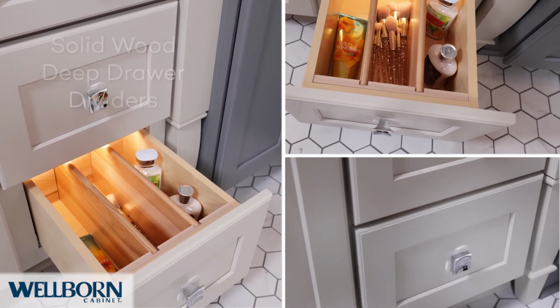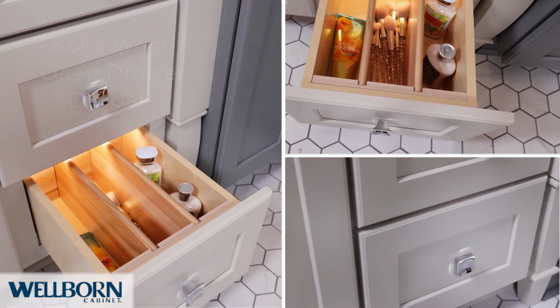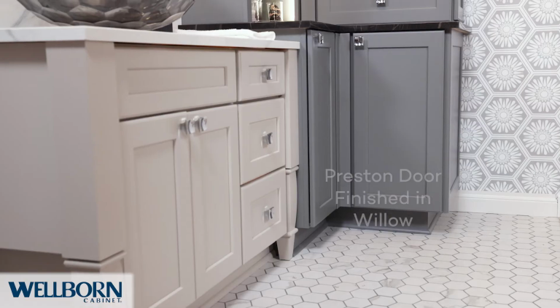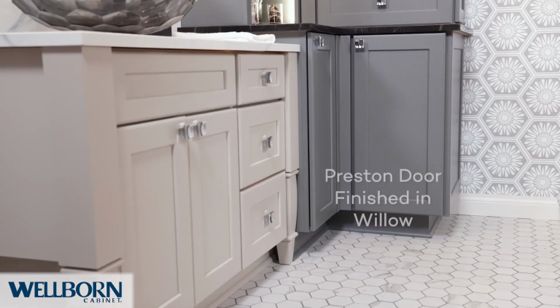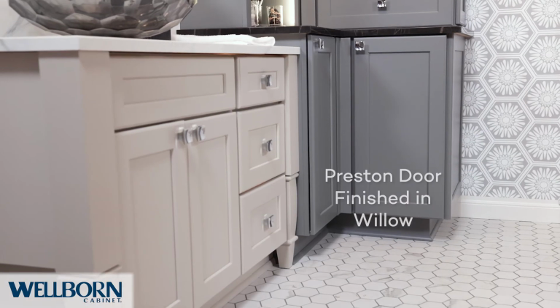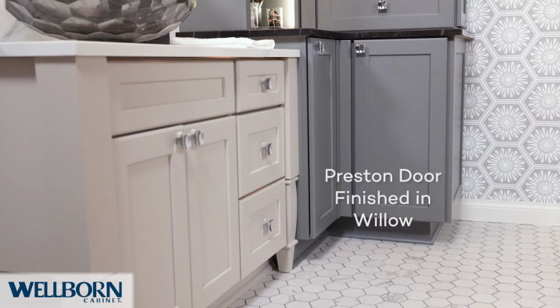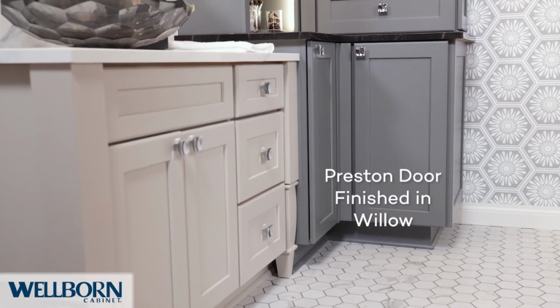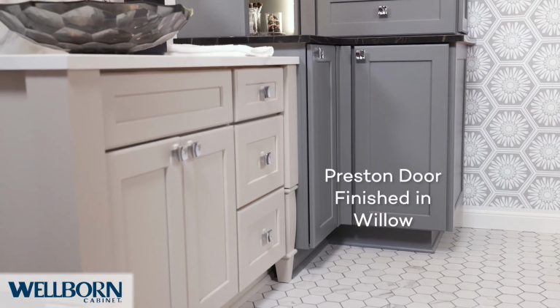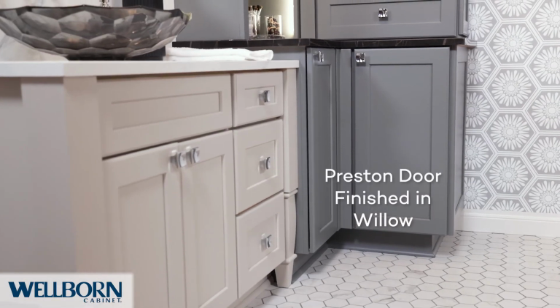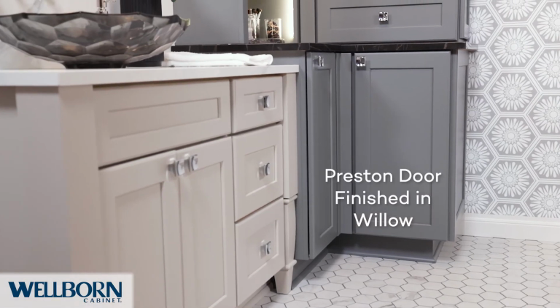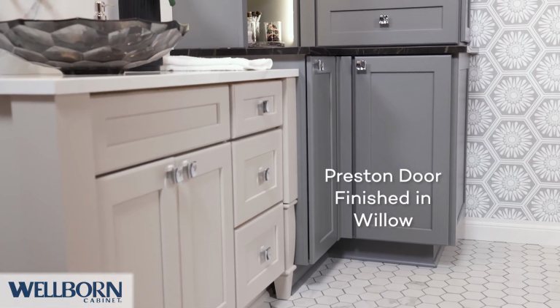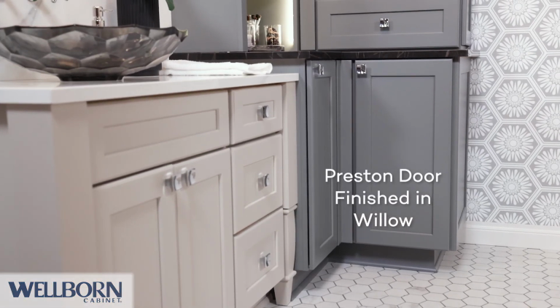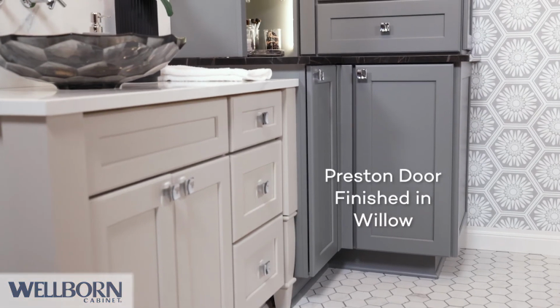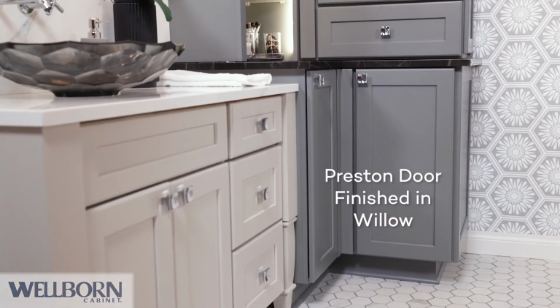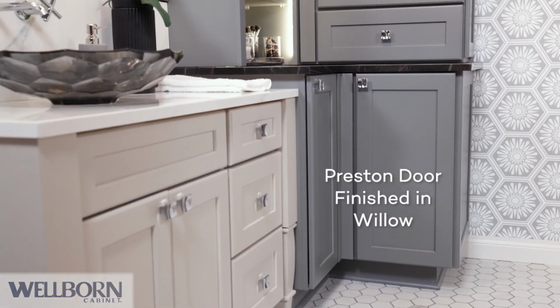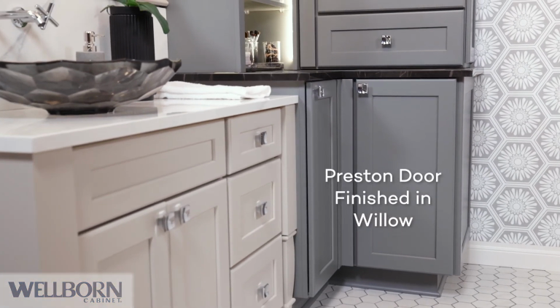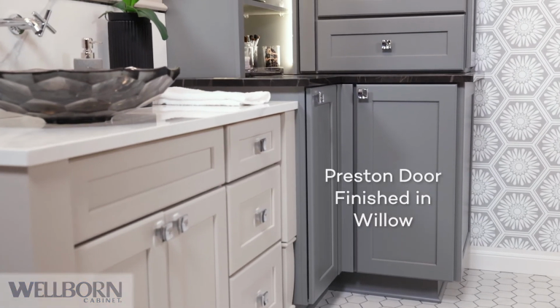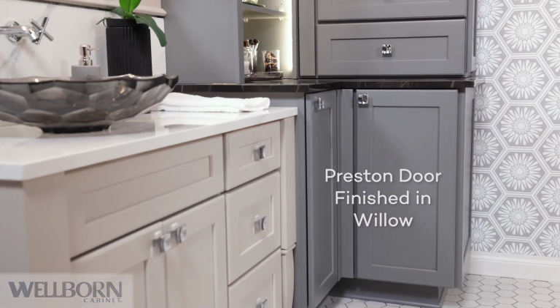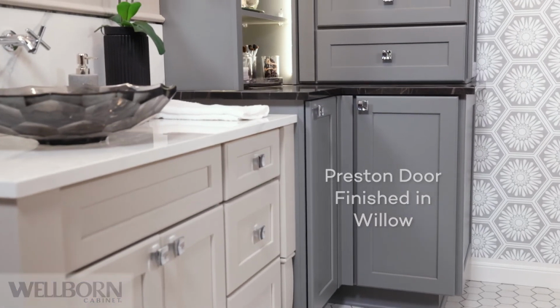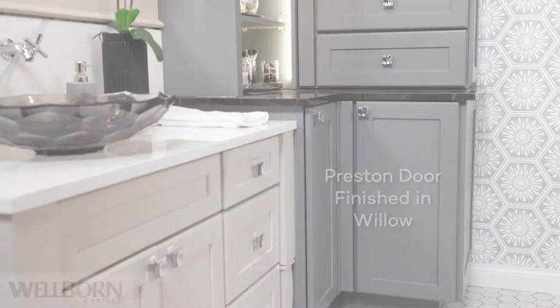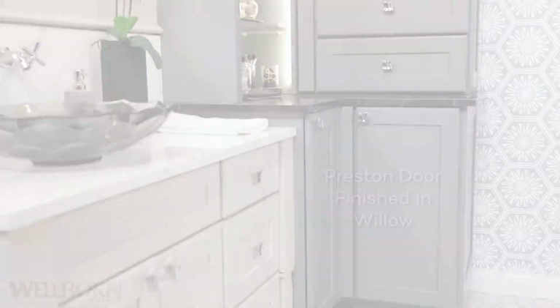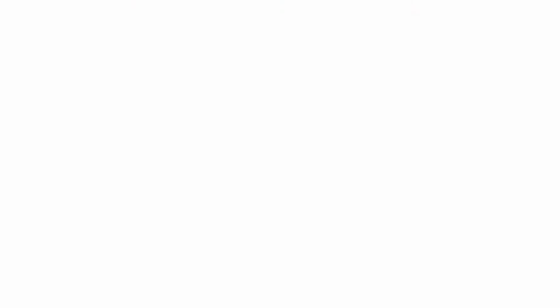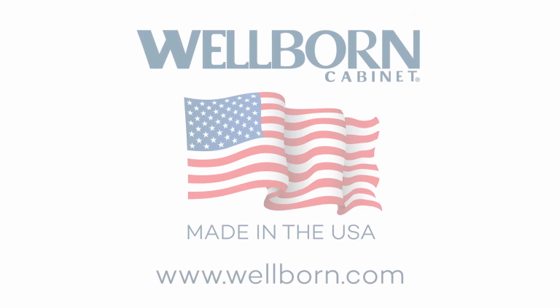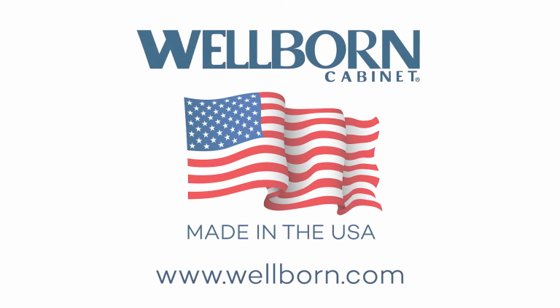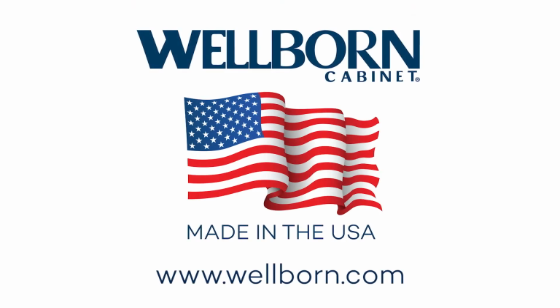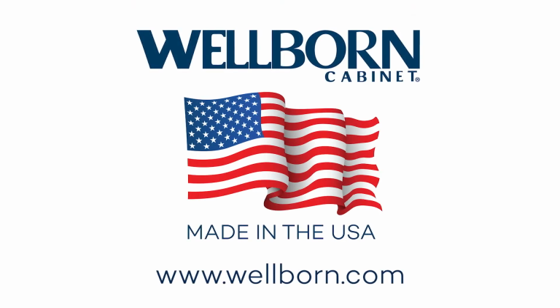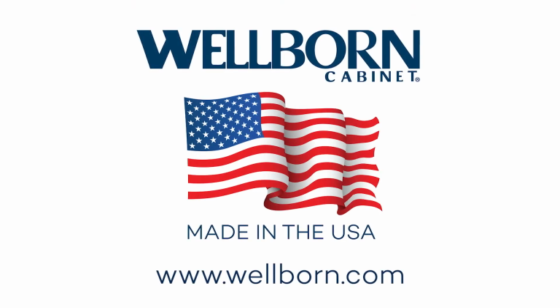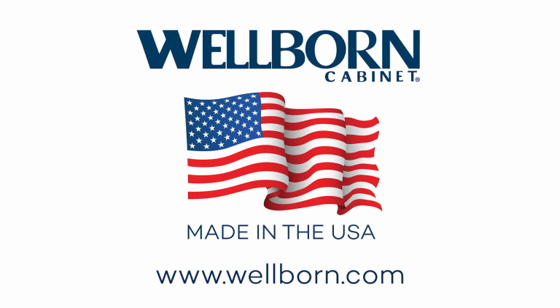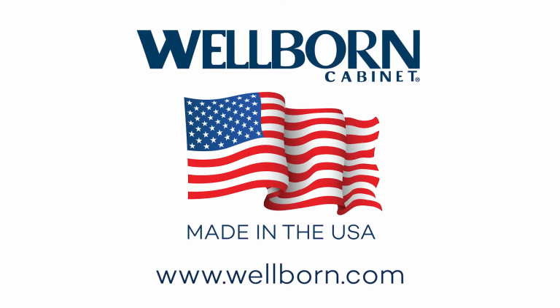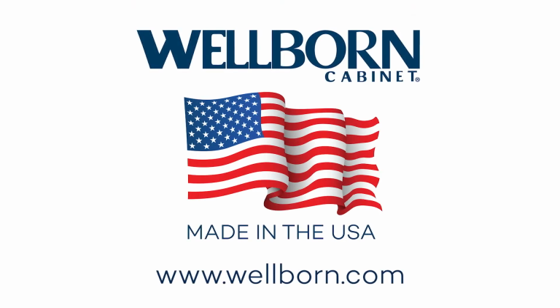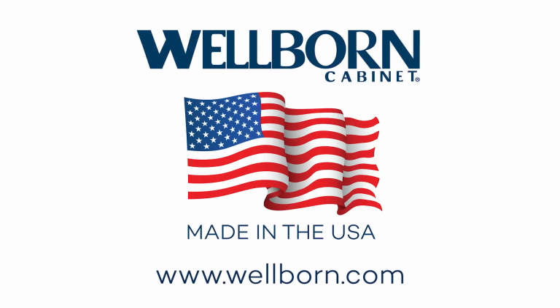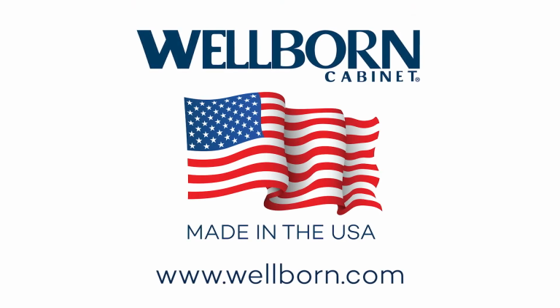For more information on this and other Wellborn products, please visit our website at www.wellborn.com.